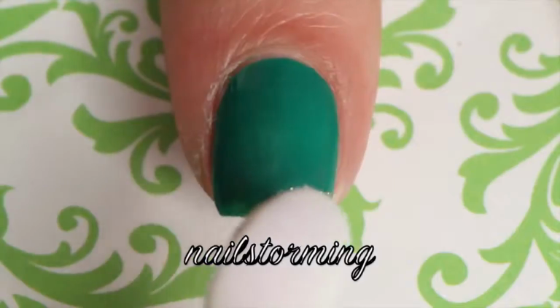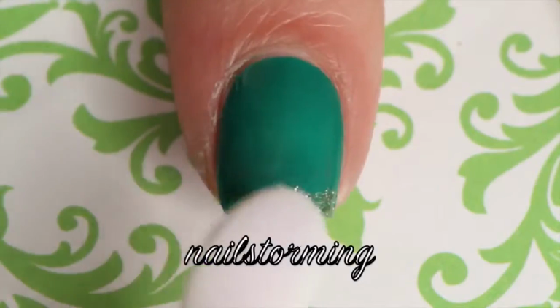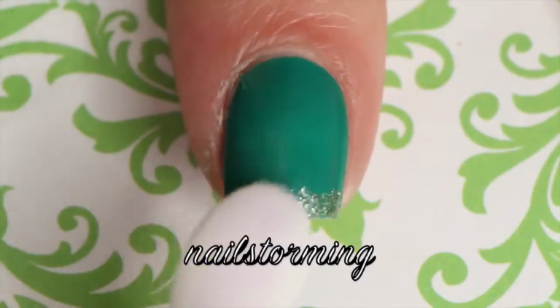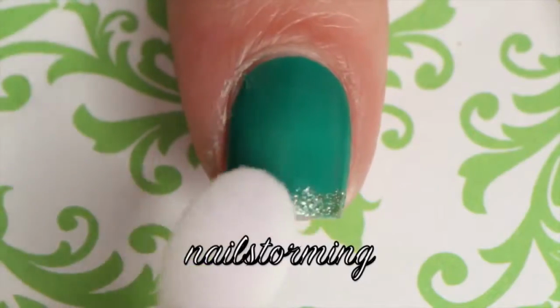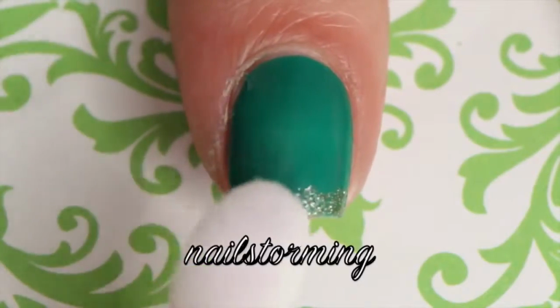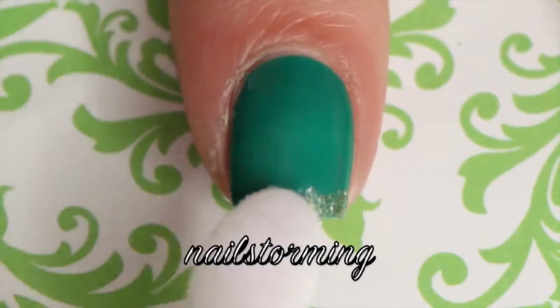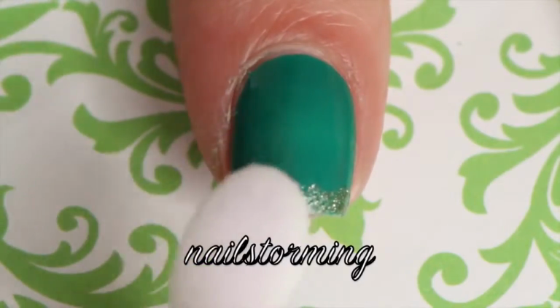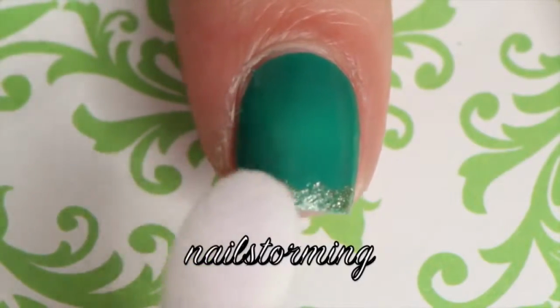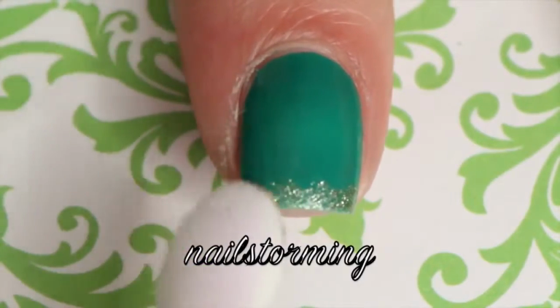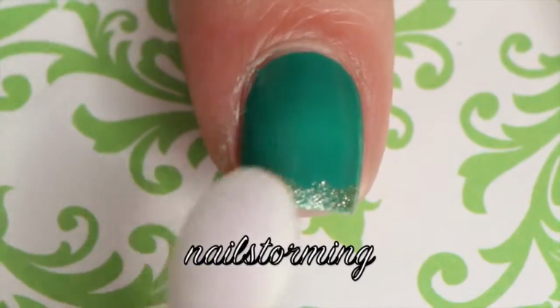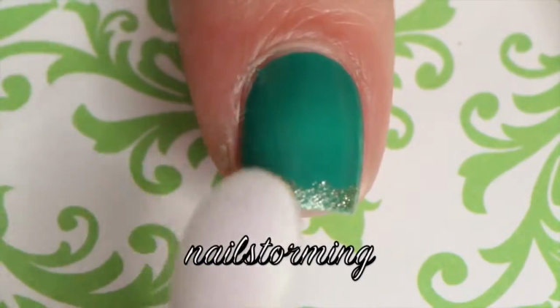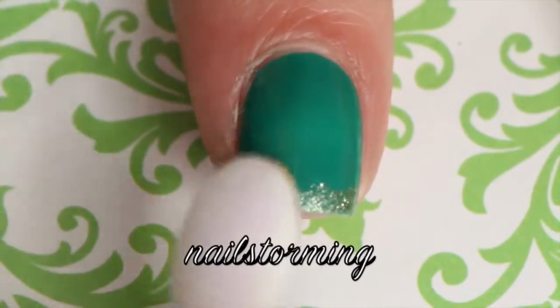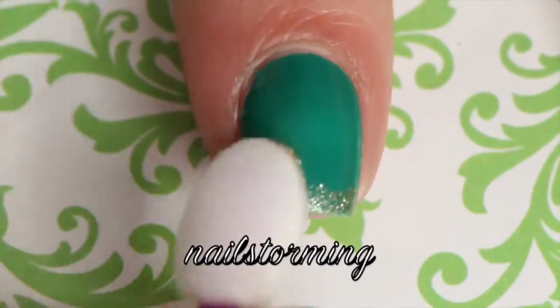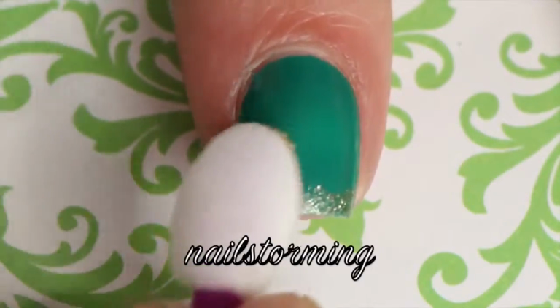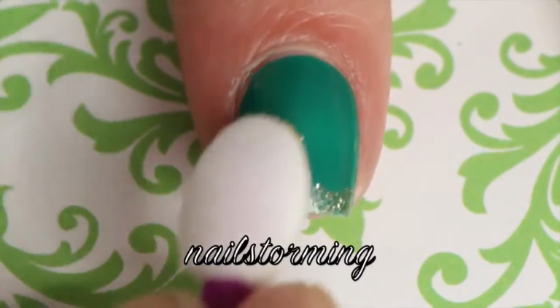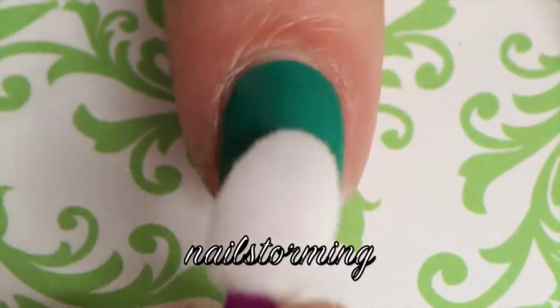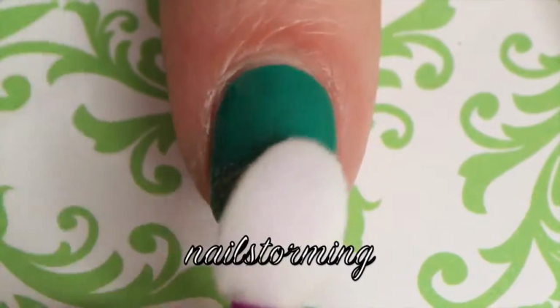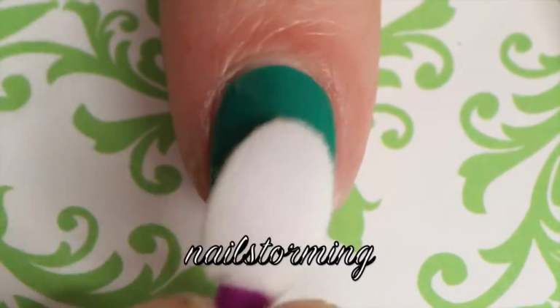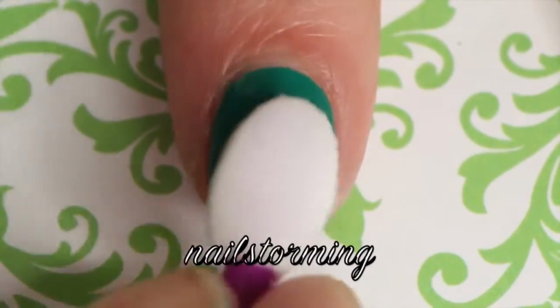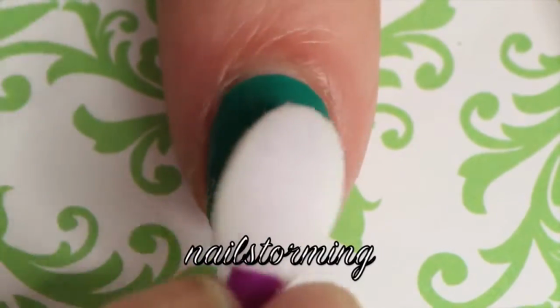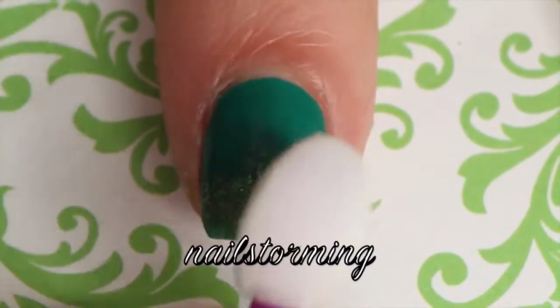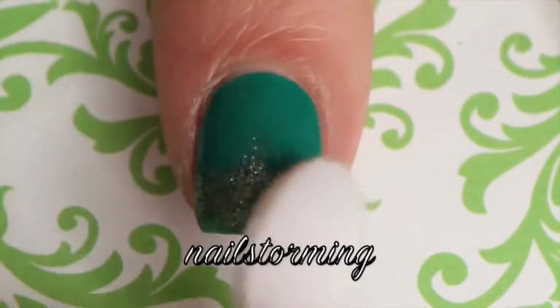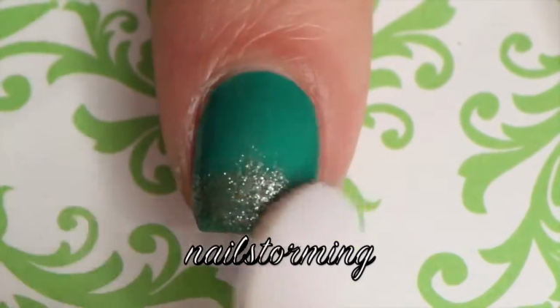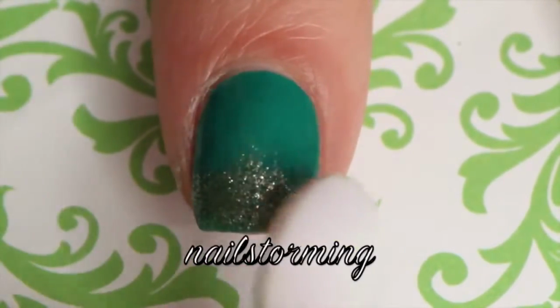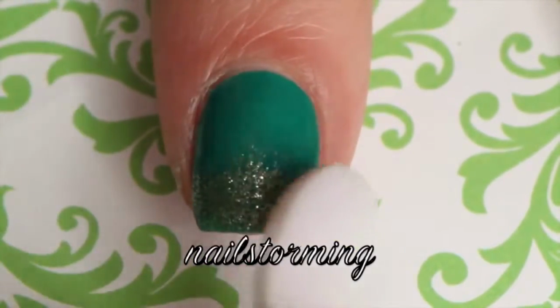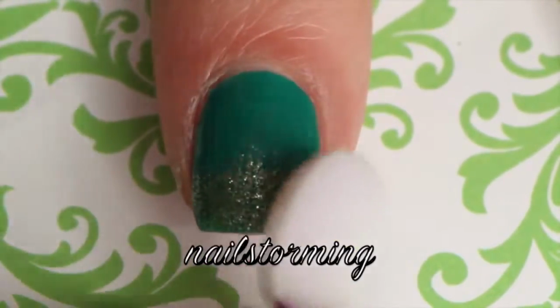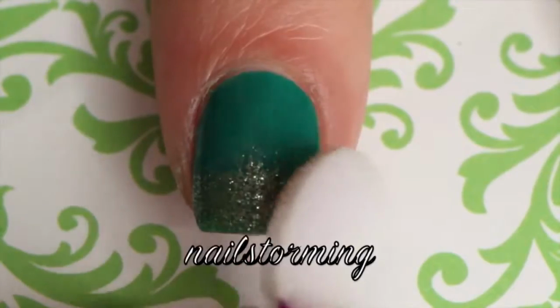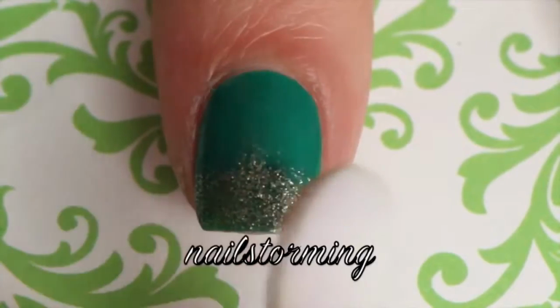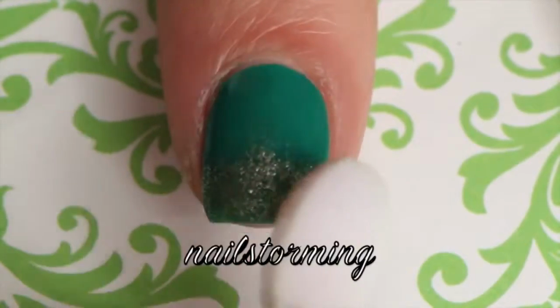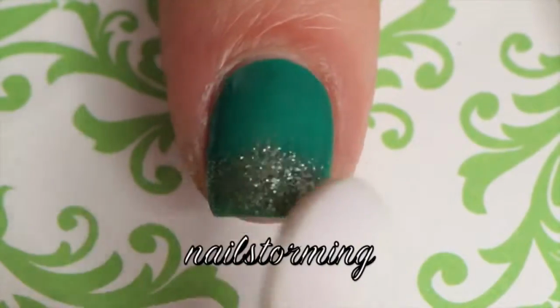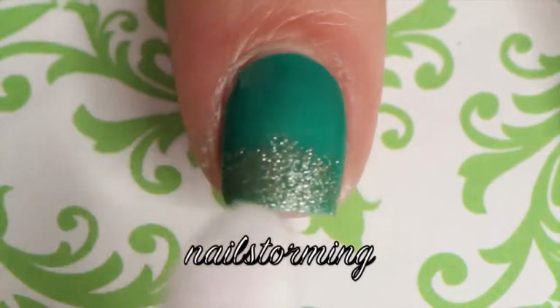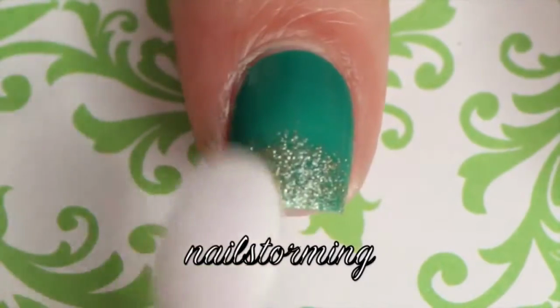And with the same process, start at the tip of the nail, add like a fringe tip kind of shape and then sparingly dab it upwards.